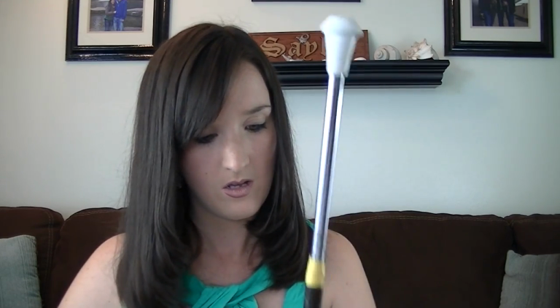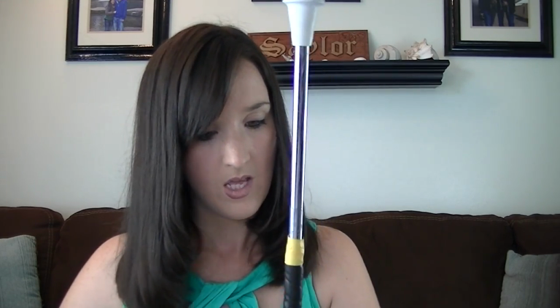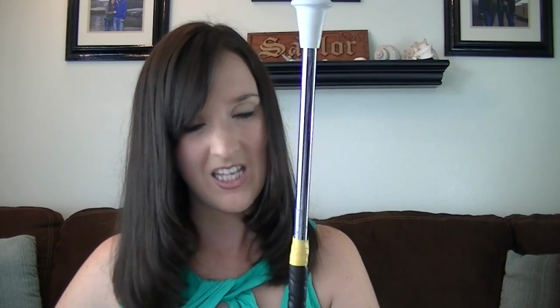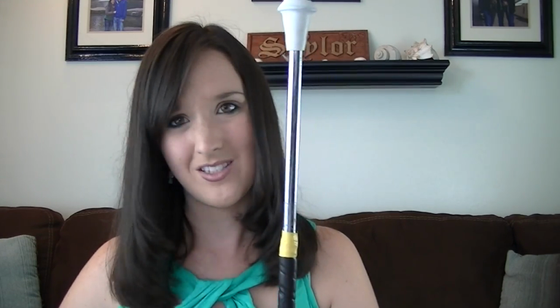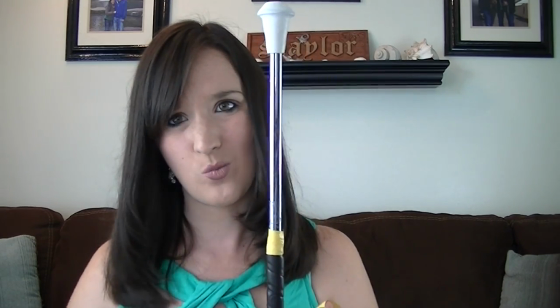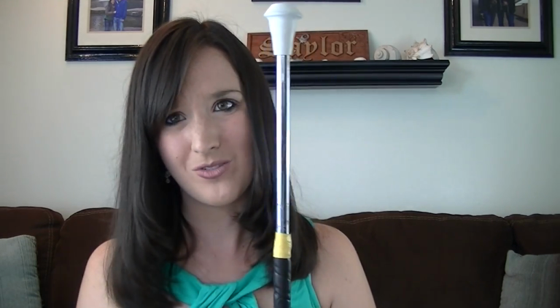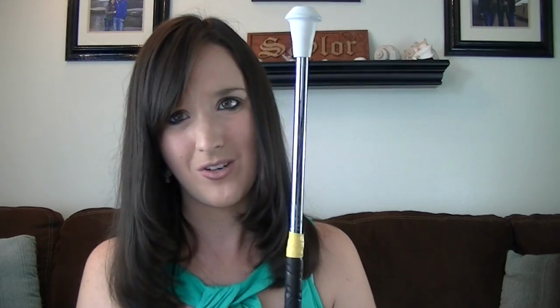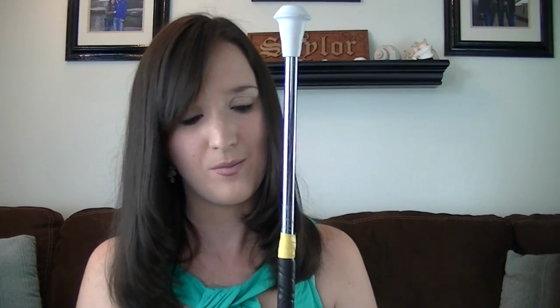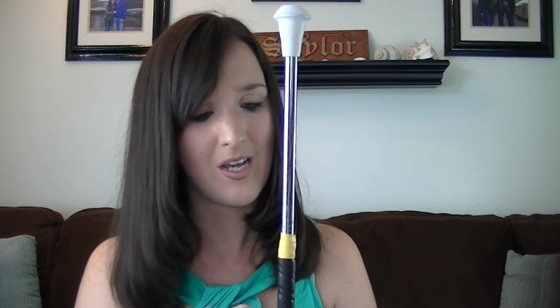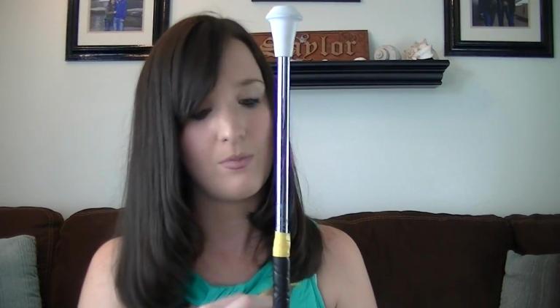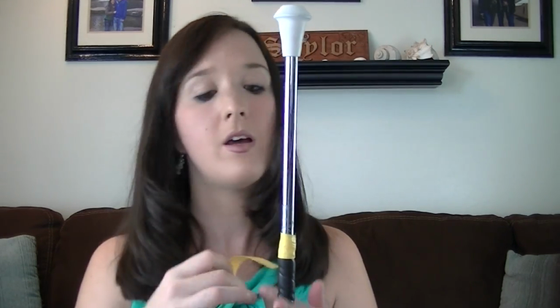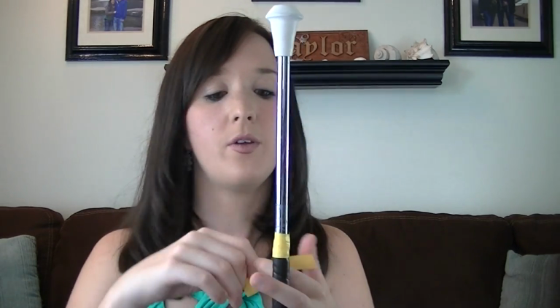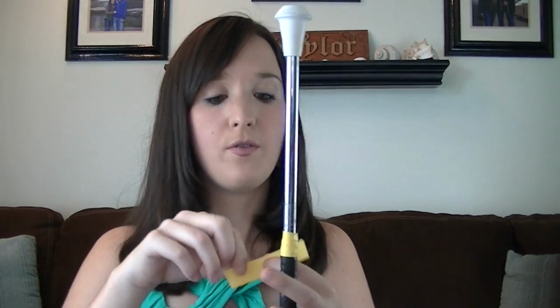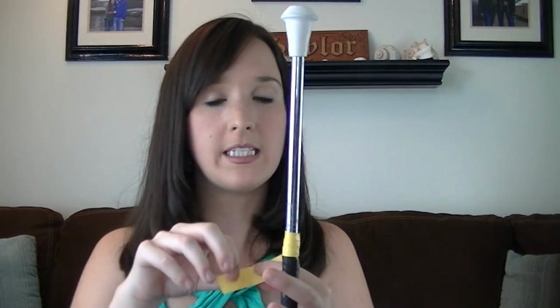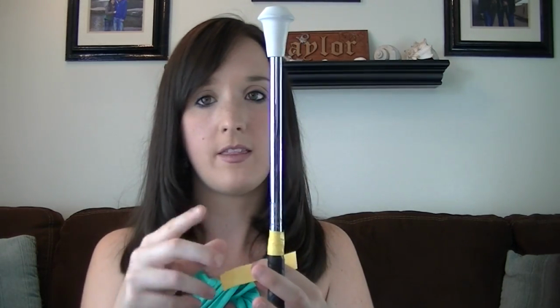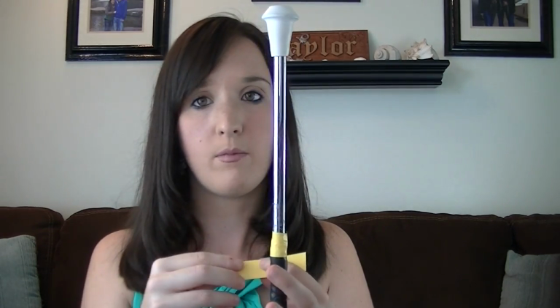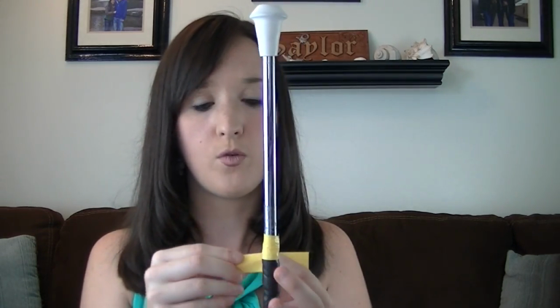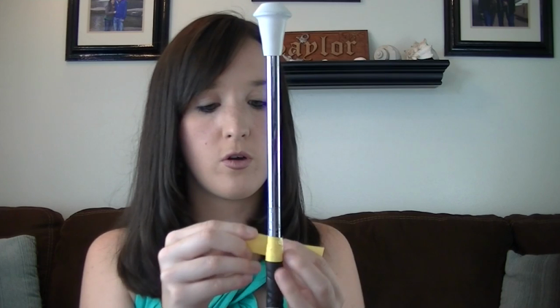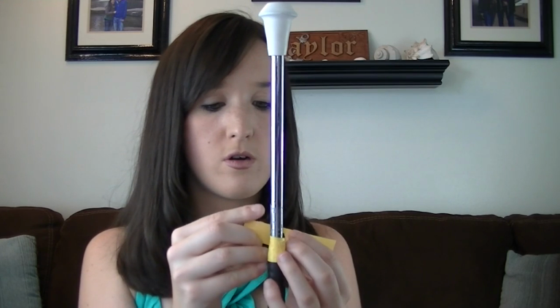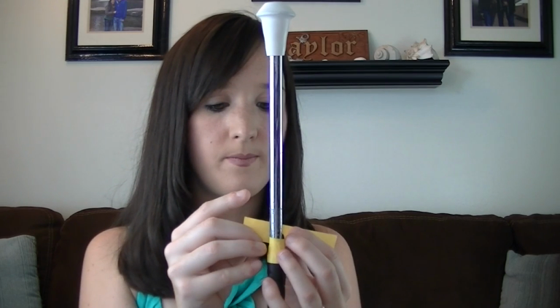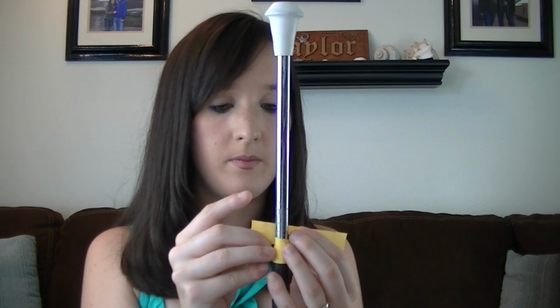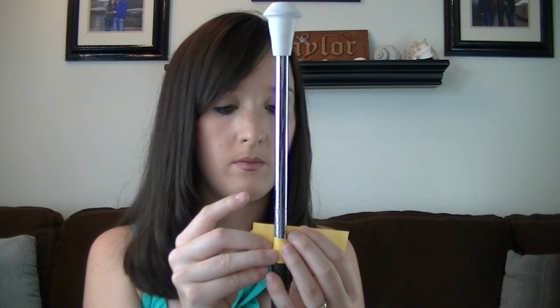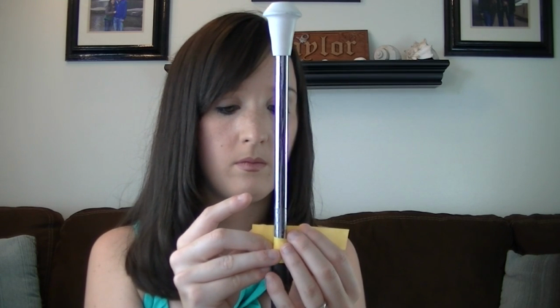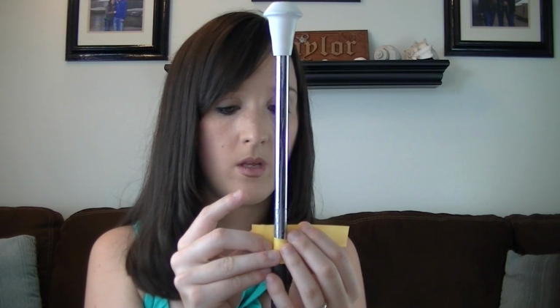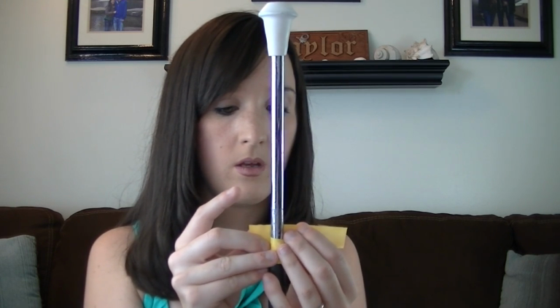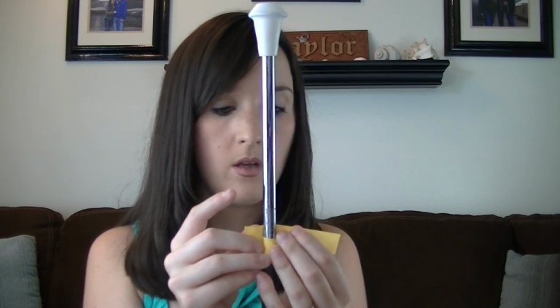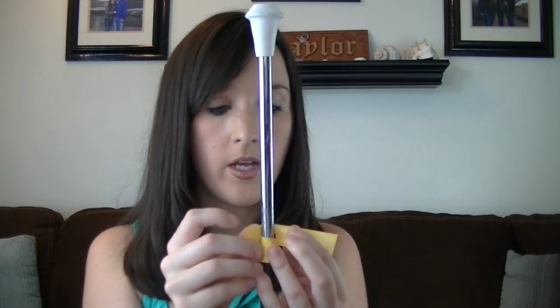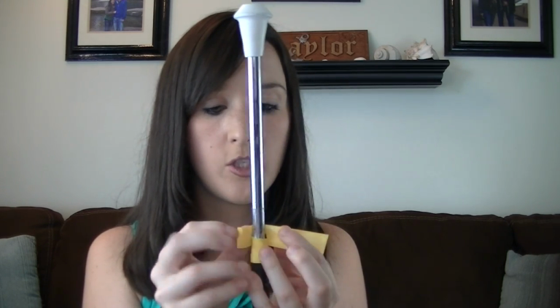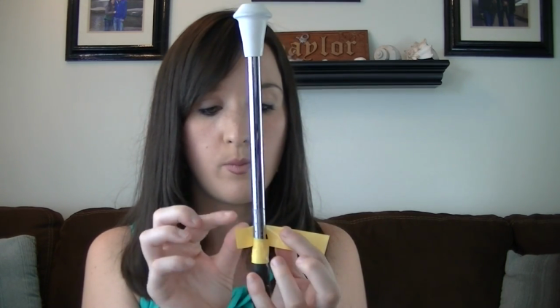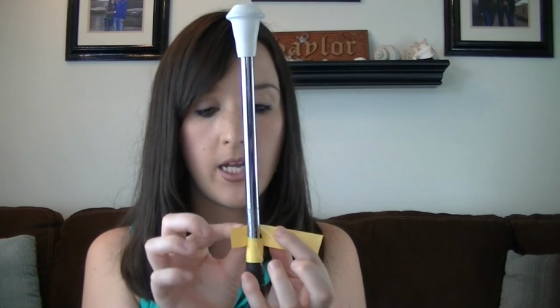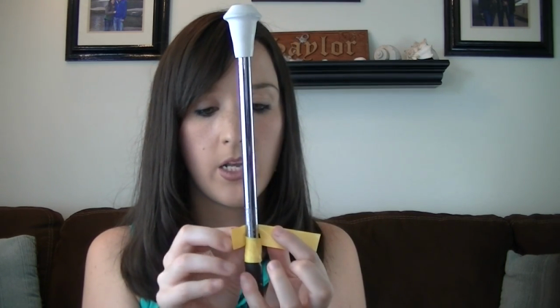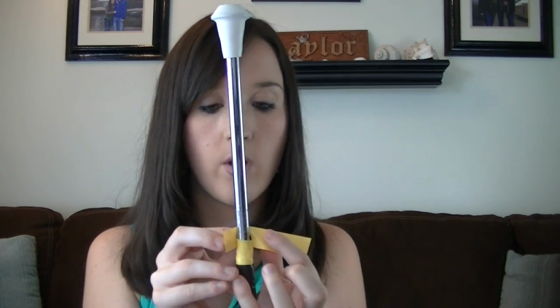I think this is Wilson grip tape — I don't know if I said that before or not. You can just buy it anywhere.